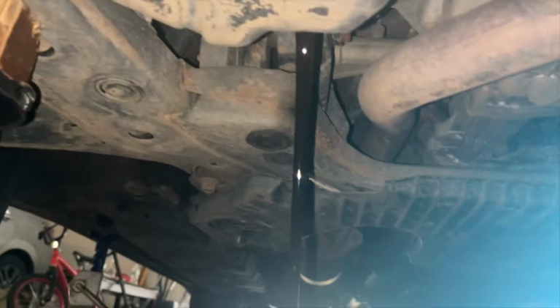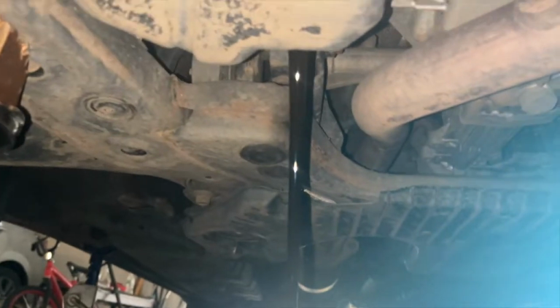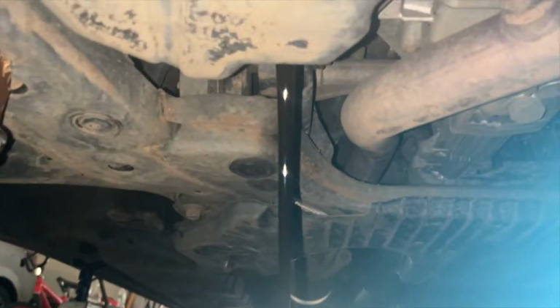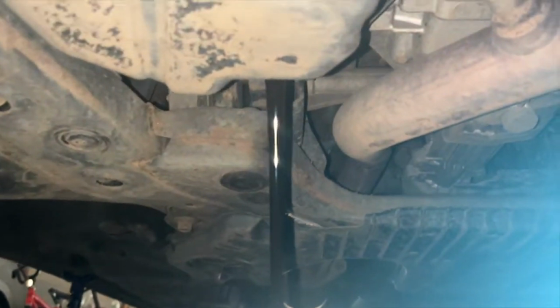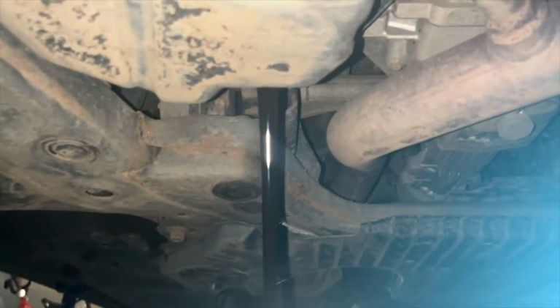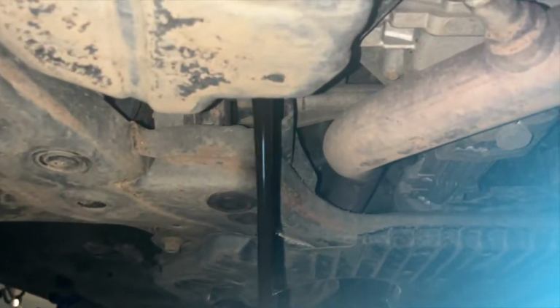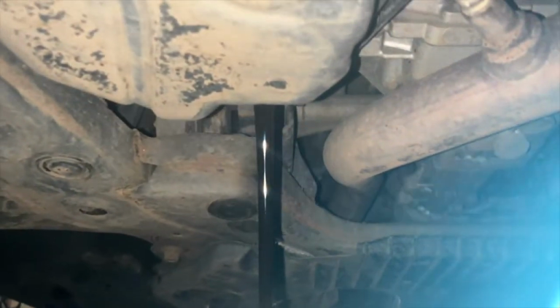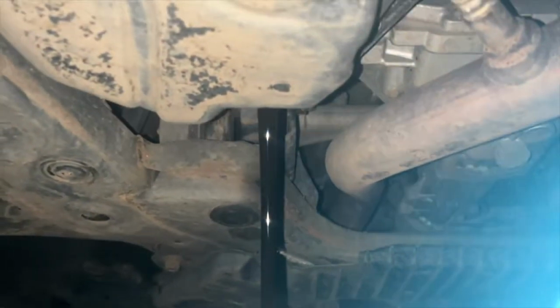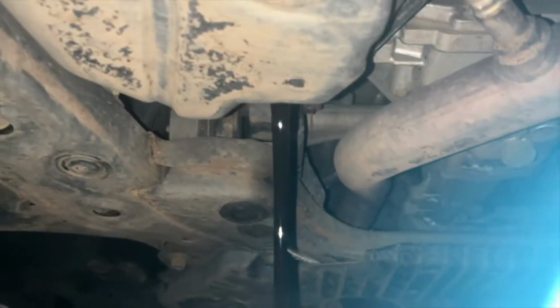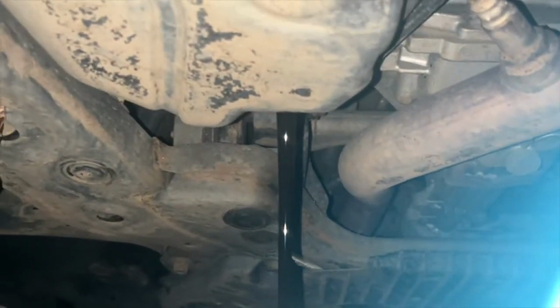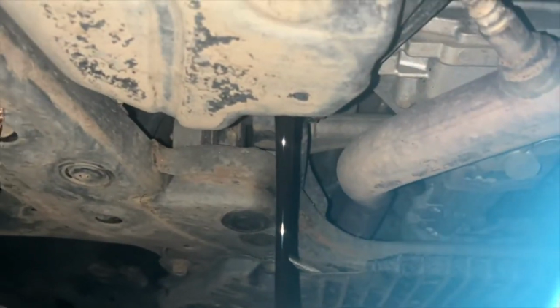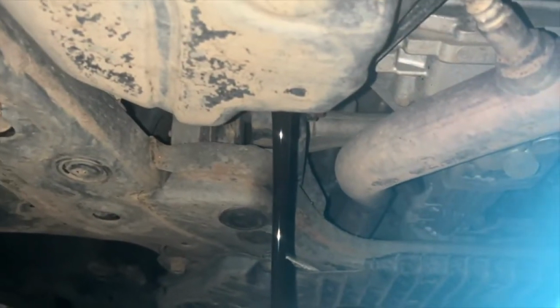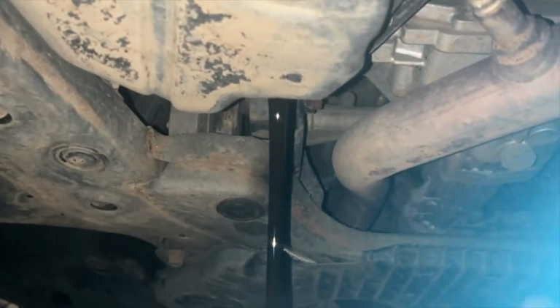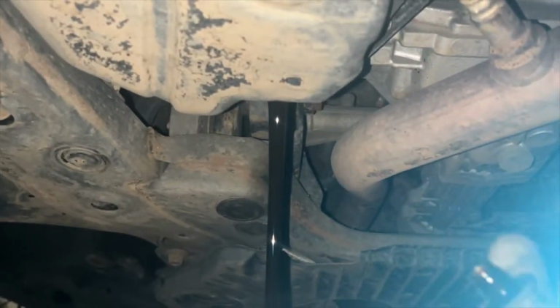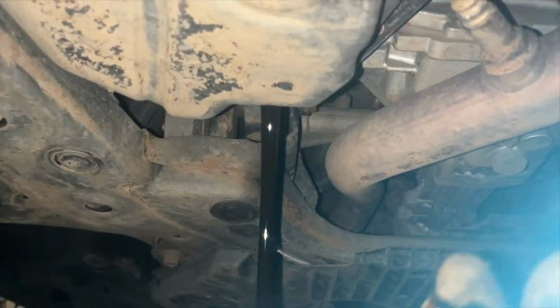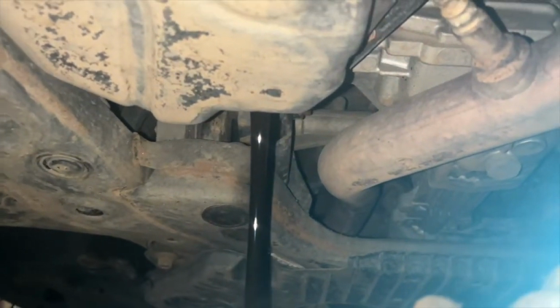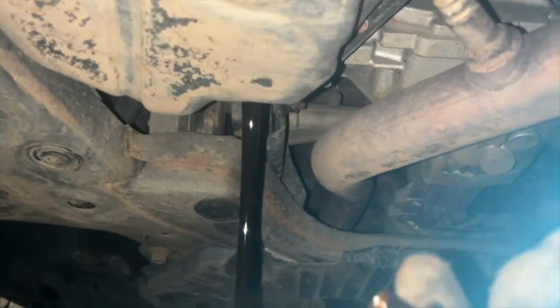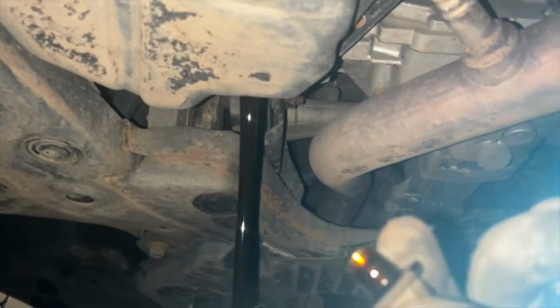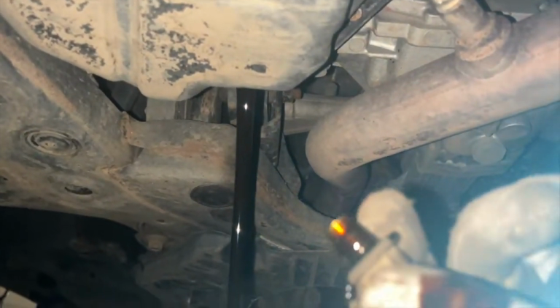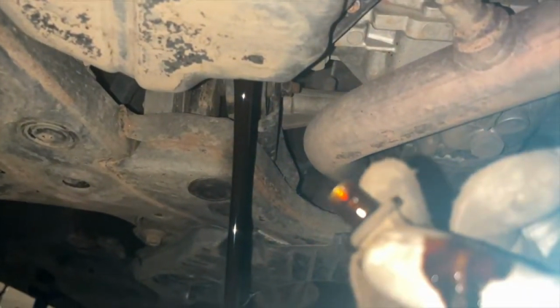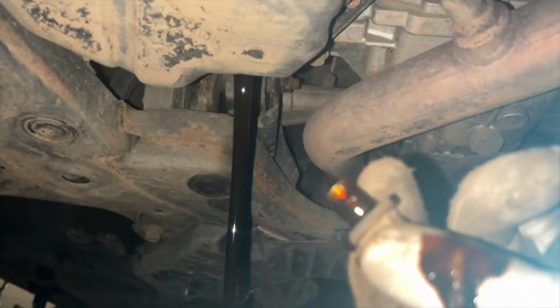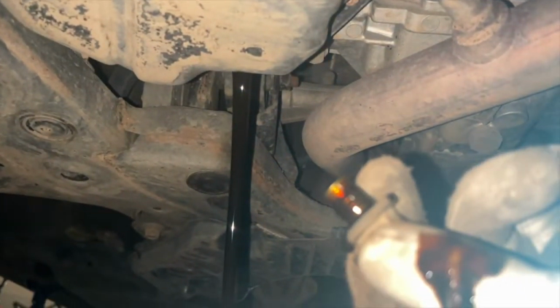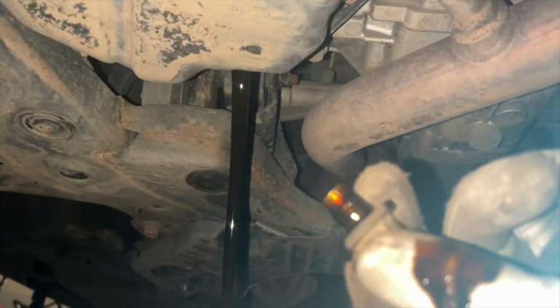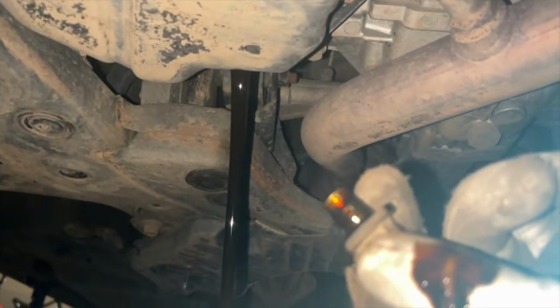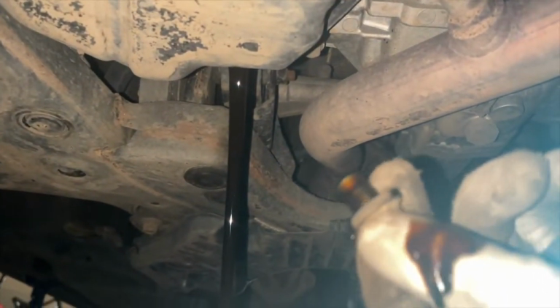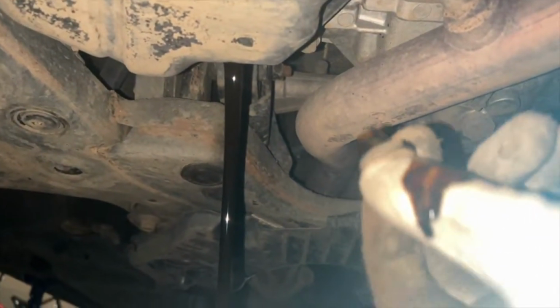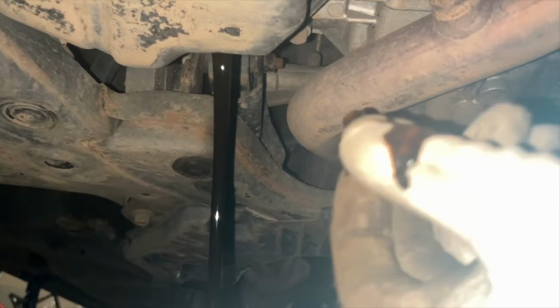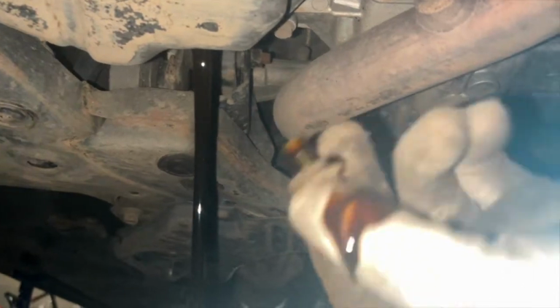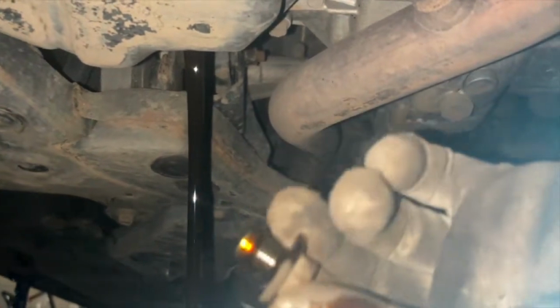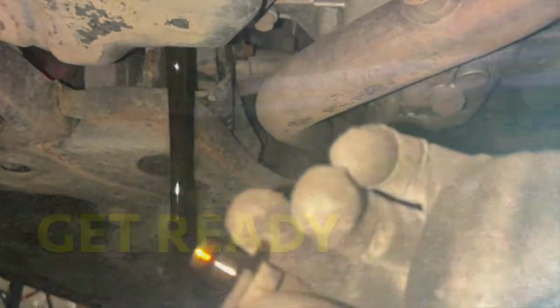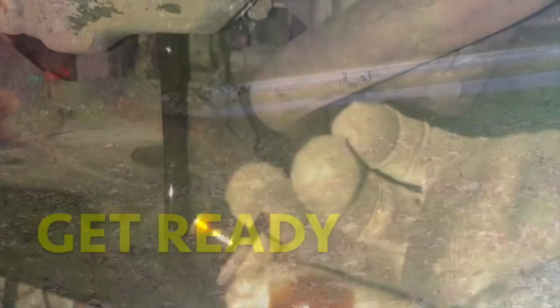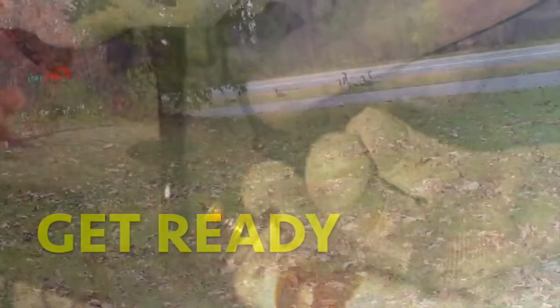Booyah! Look at that. That's some bad oil. I got some on my finger.